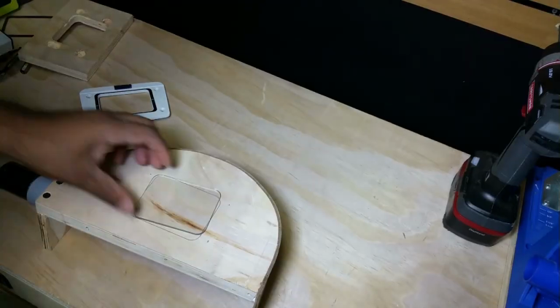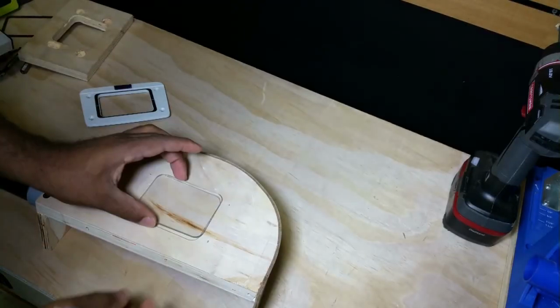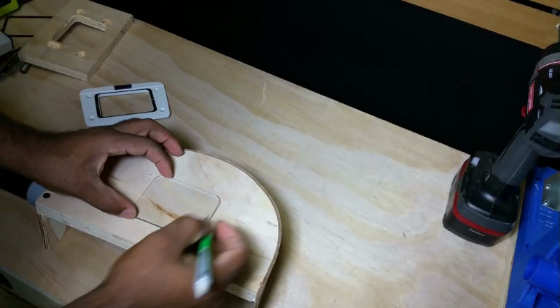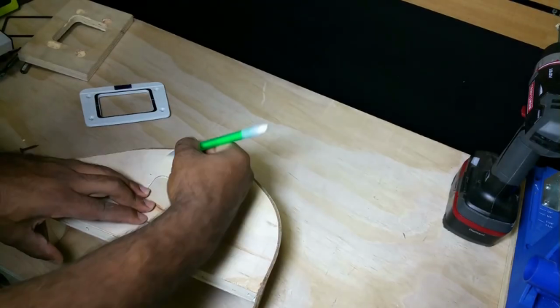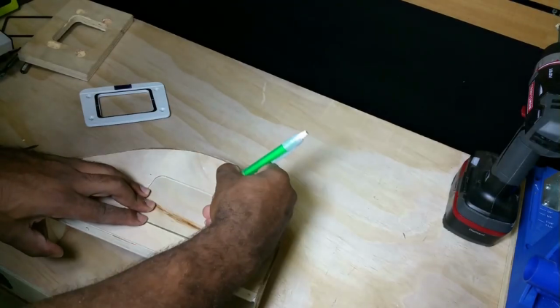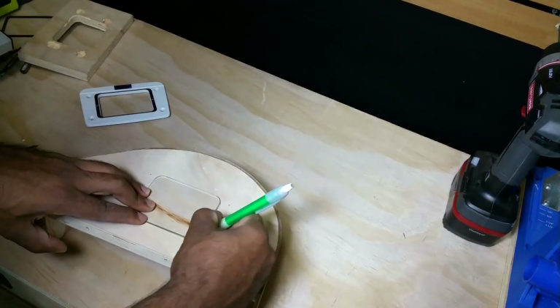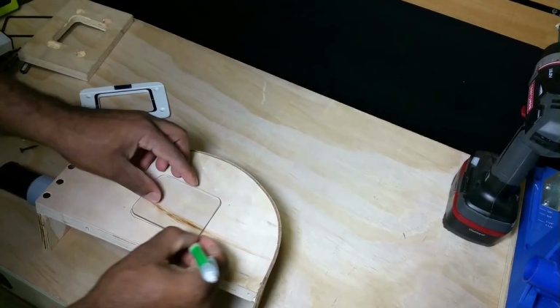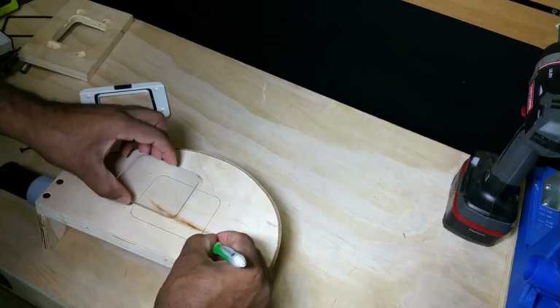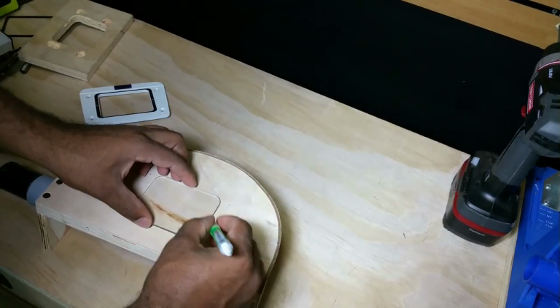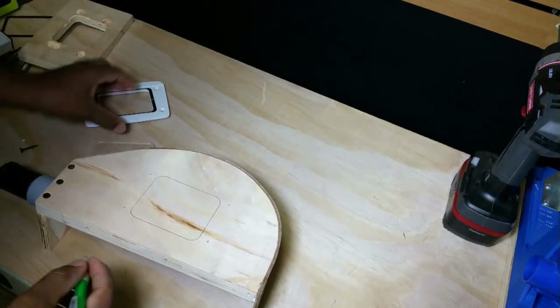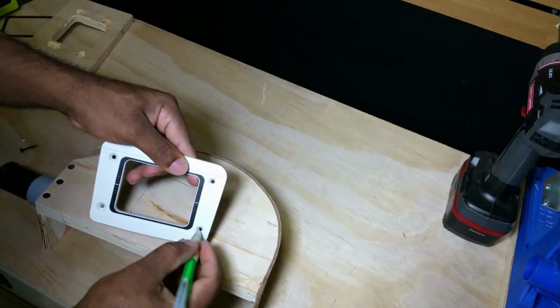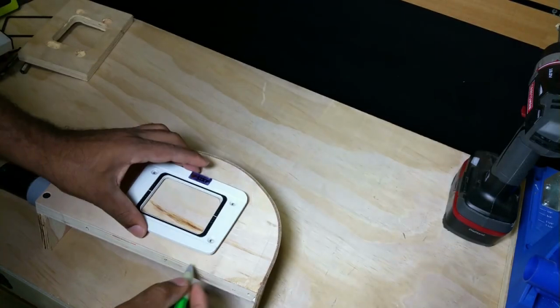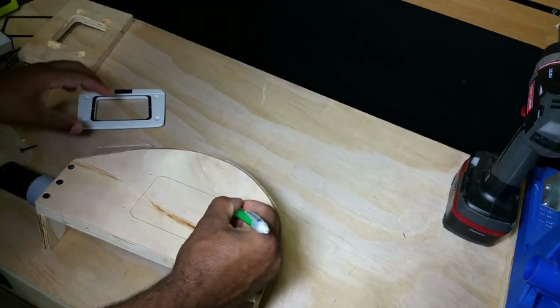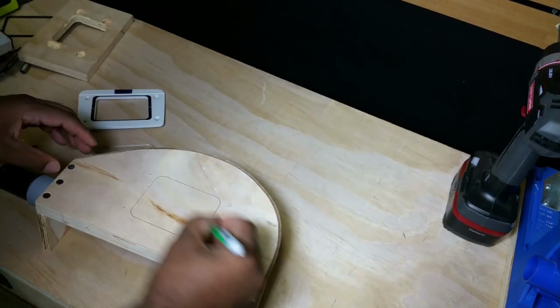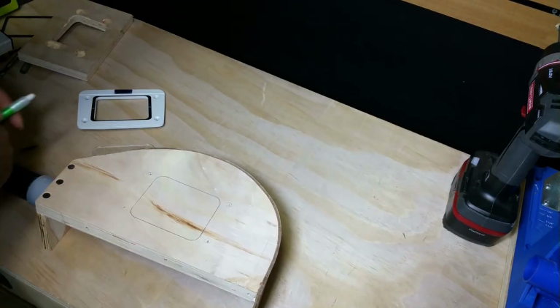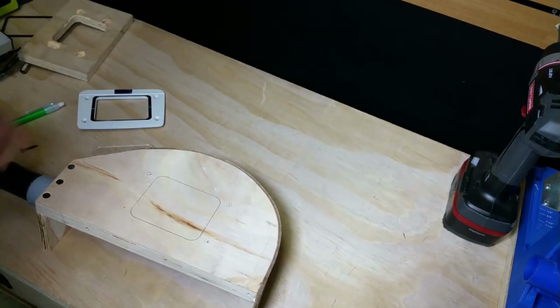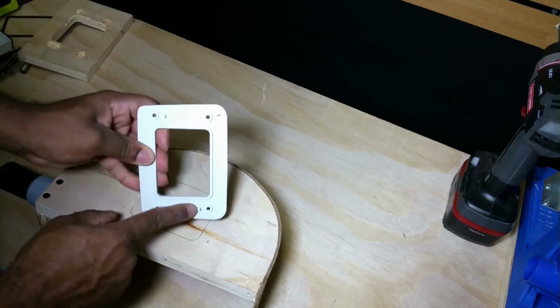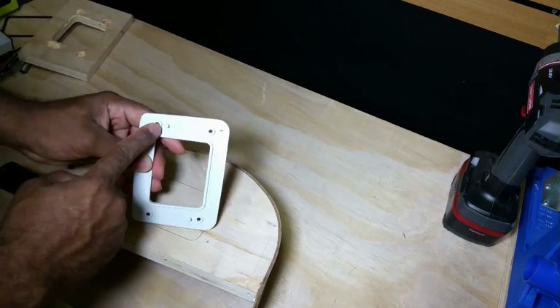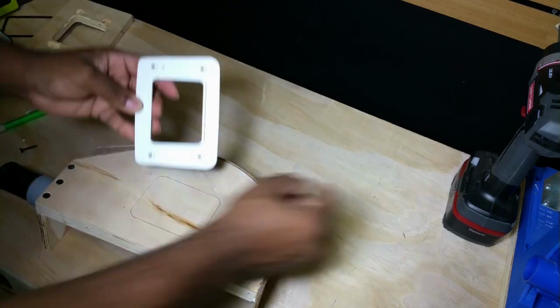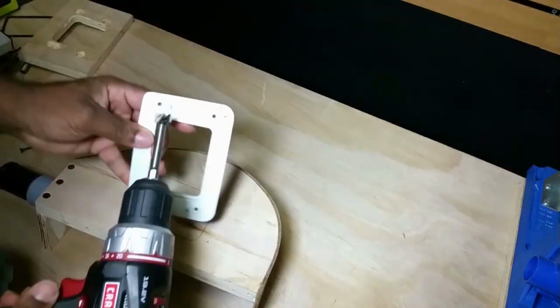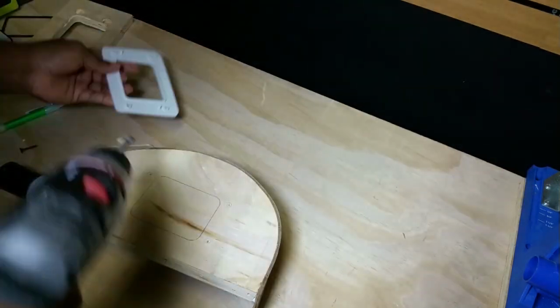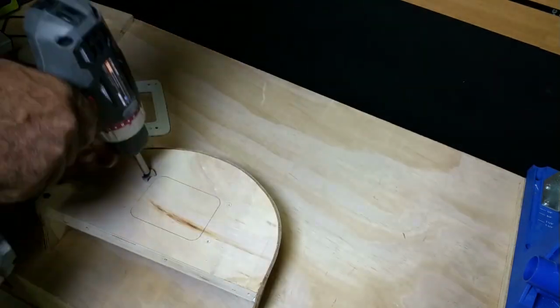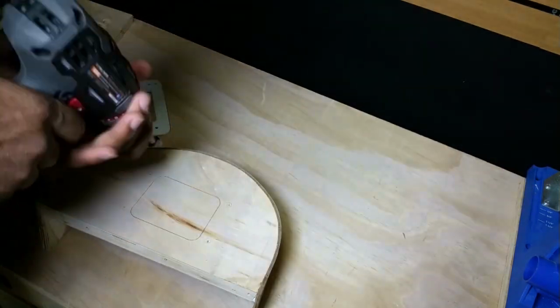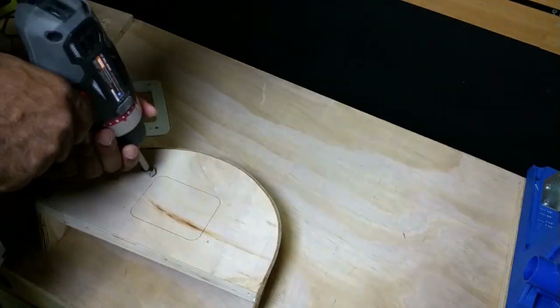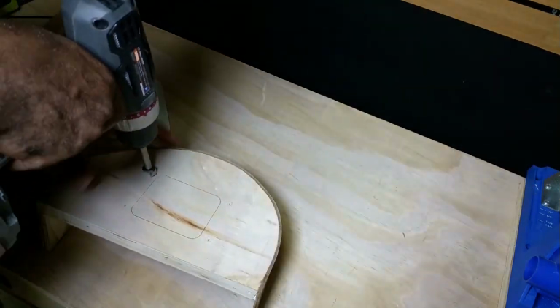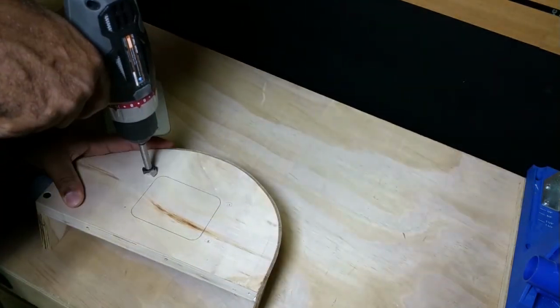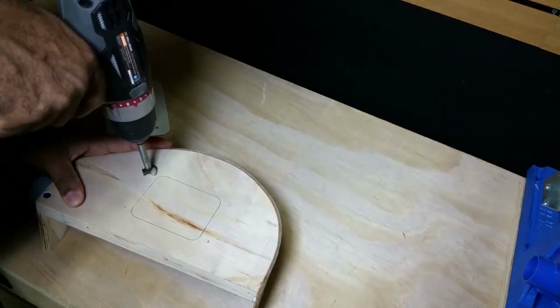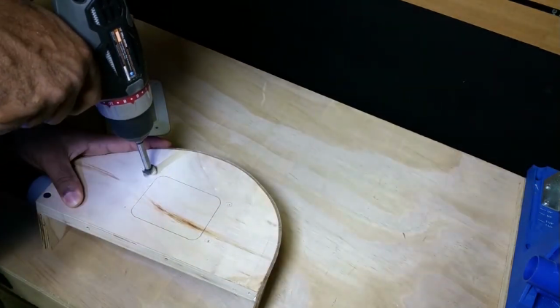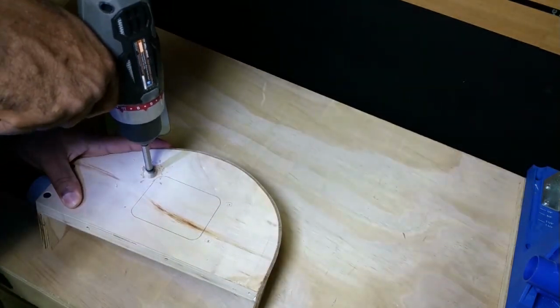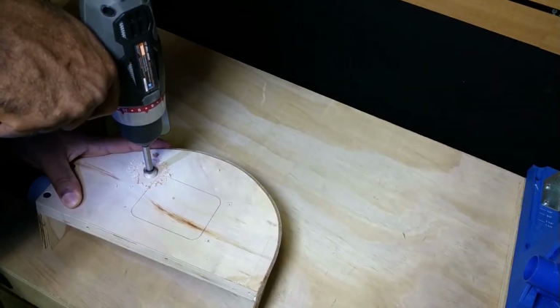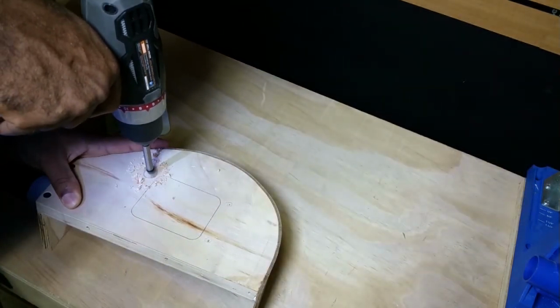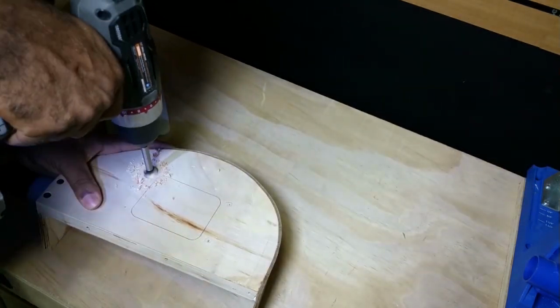As I stated before, this piece is non-functional but I still like the way it looks — I think it makes it stand out.